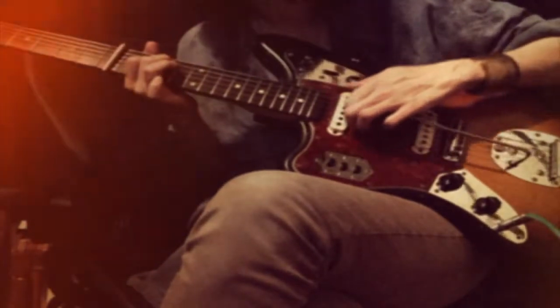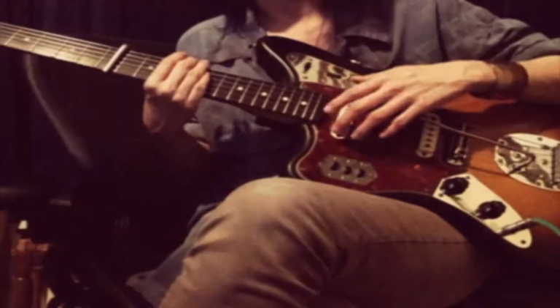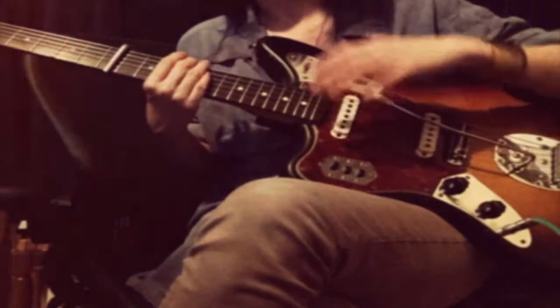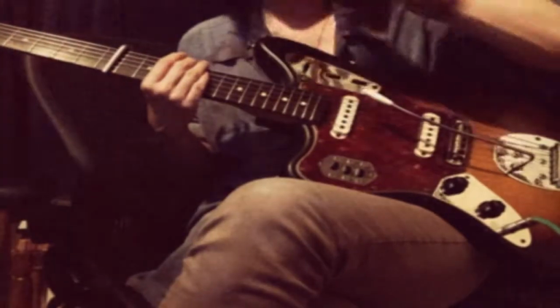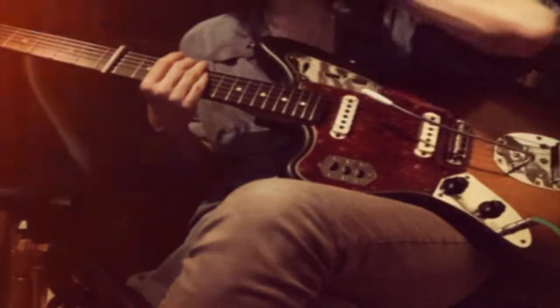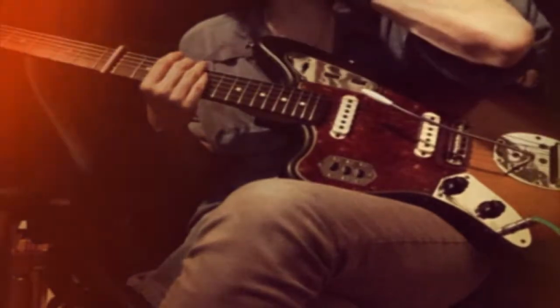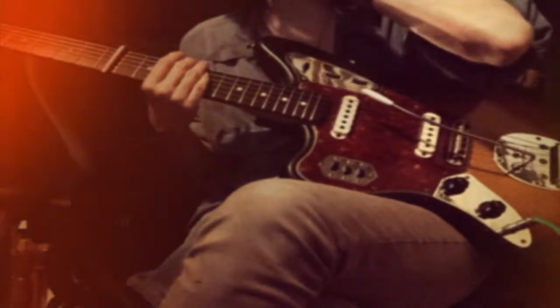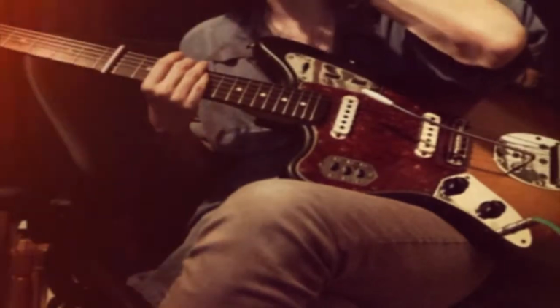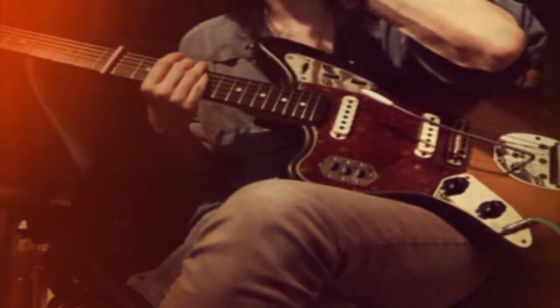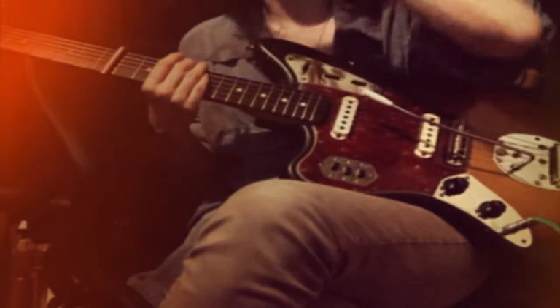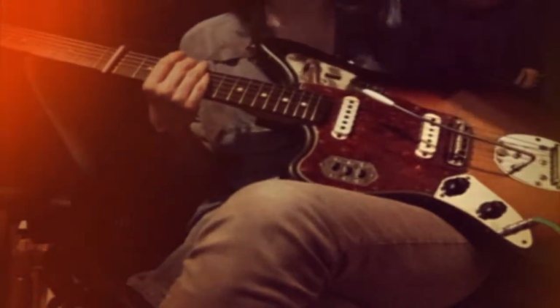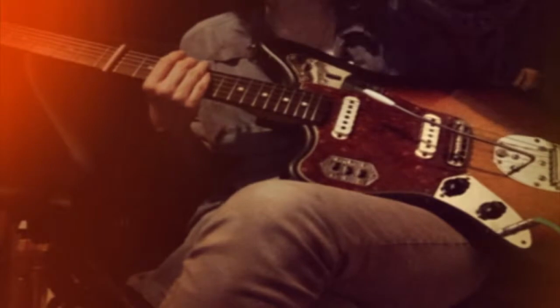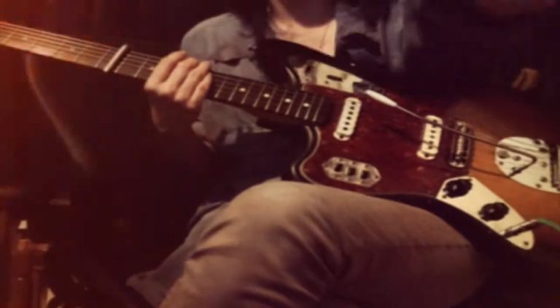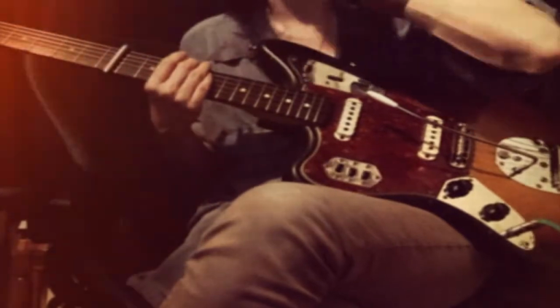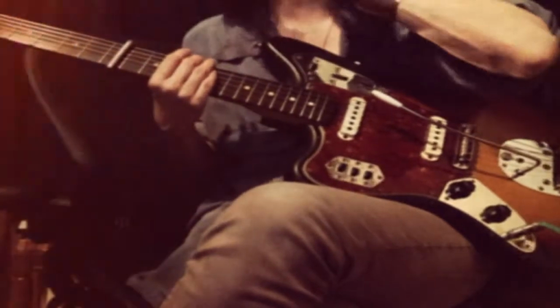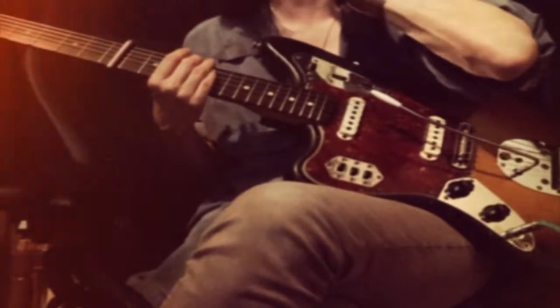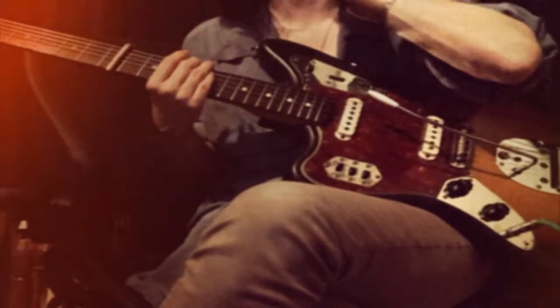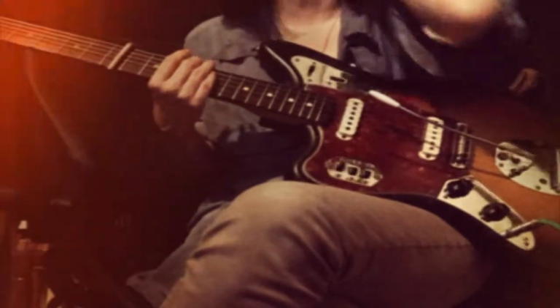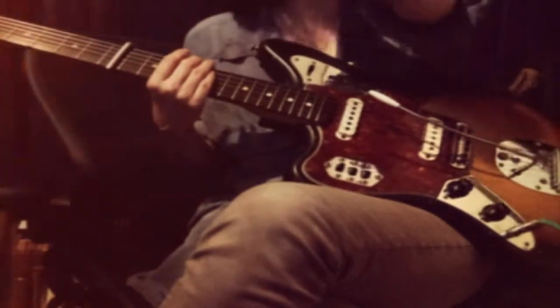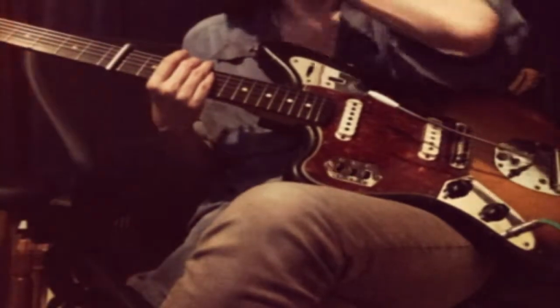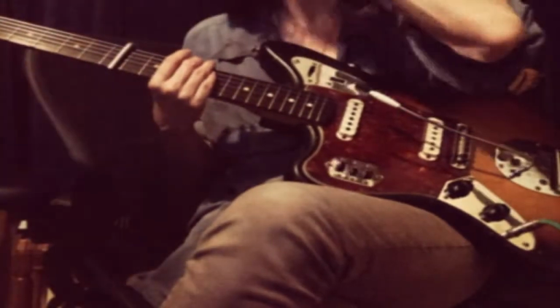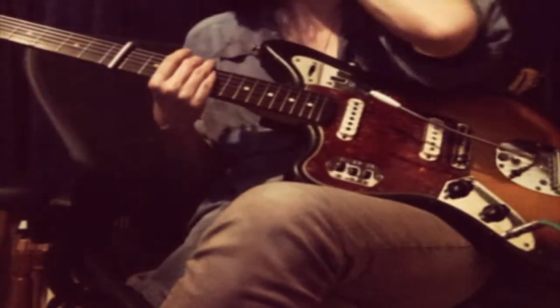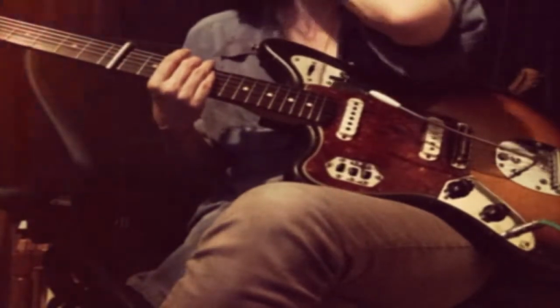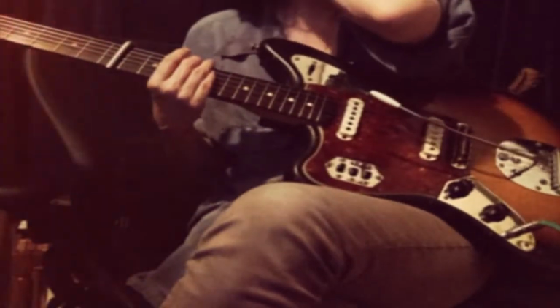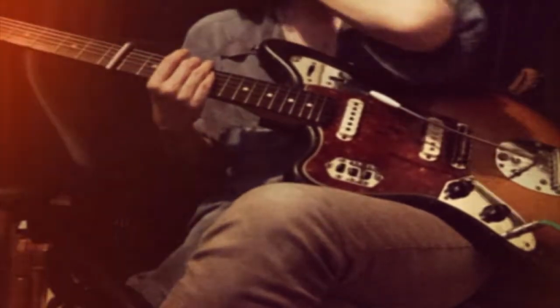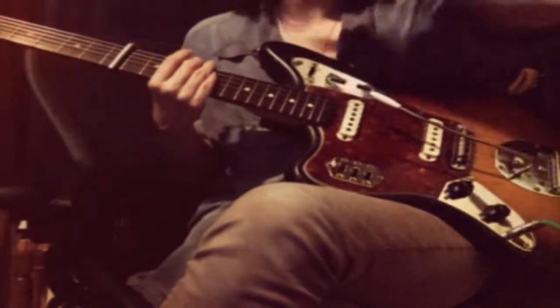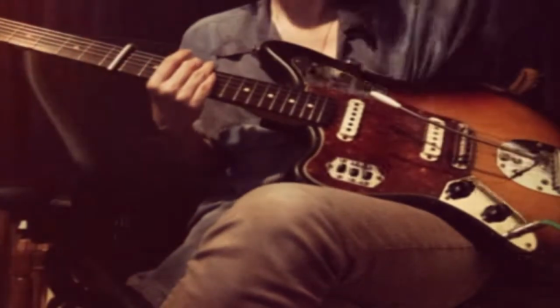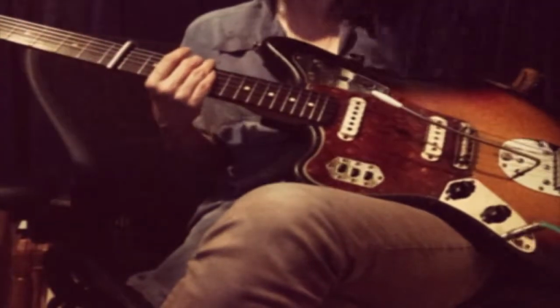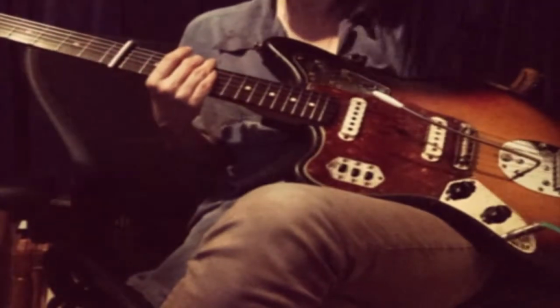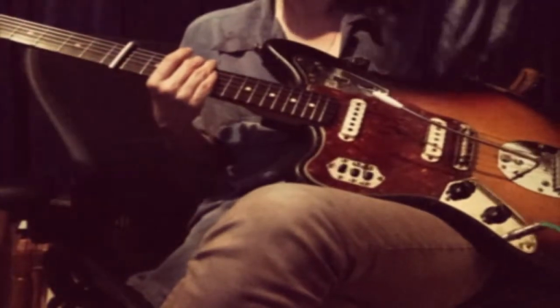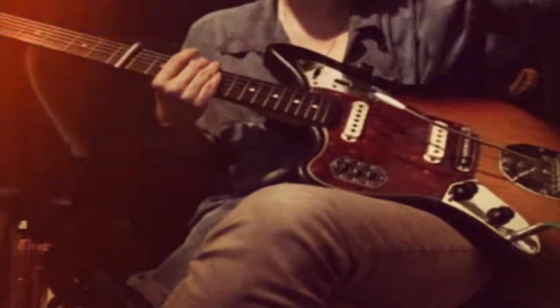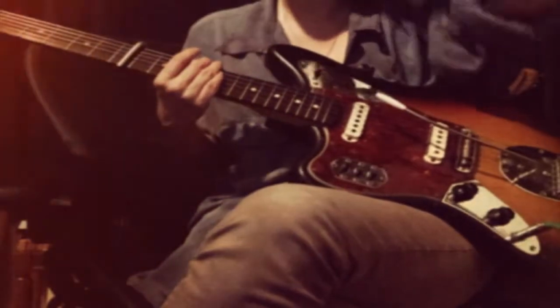You can't hear yourself. It would help if I could hear this. You can even turn the other guitars off if you want. Let's go for take three. Thank you.